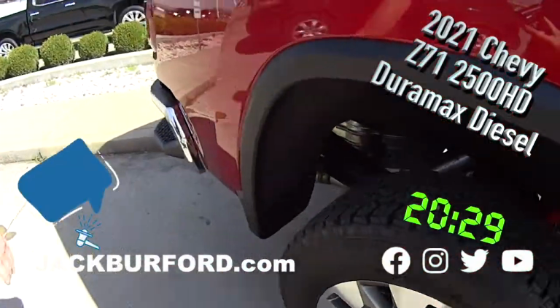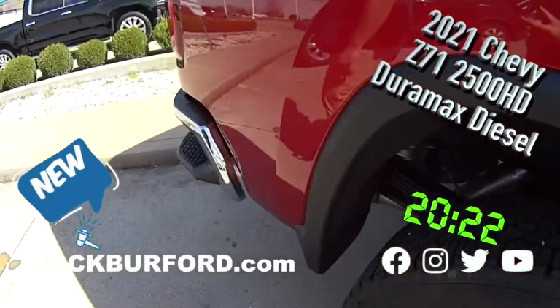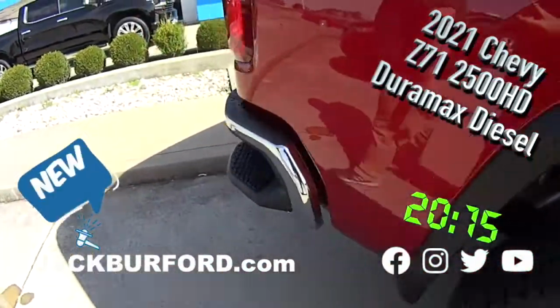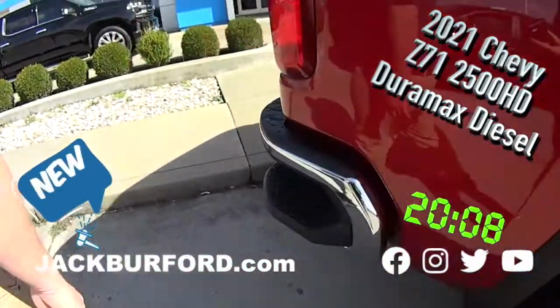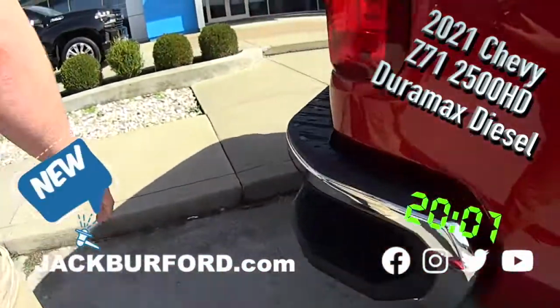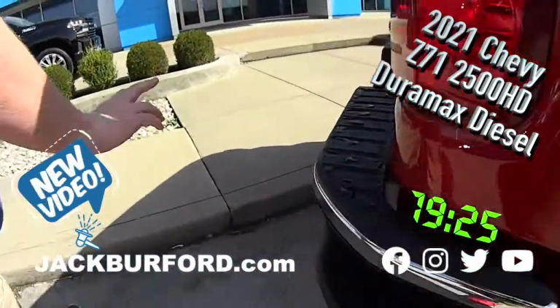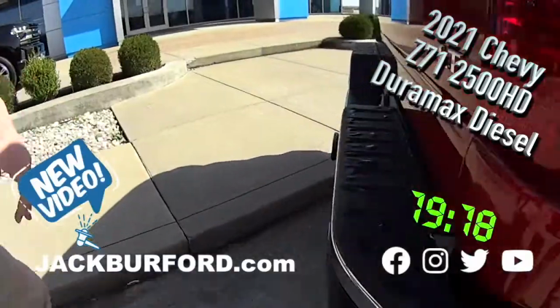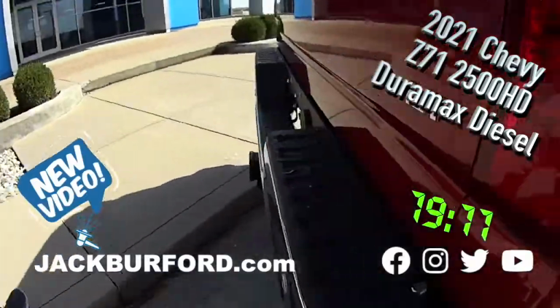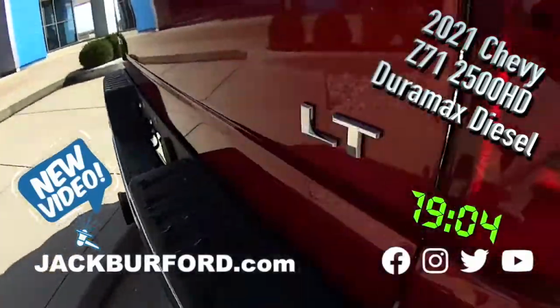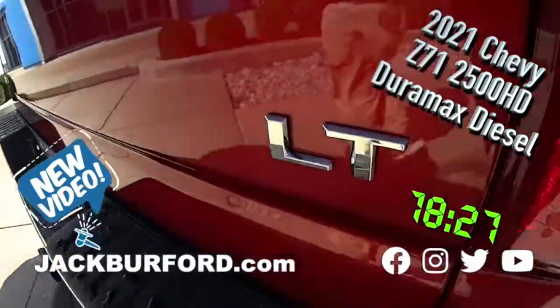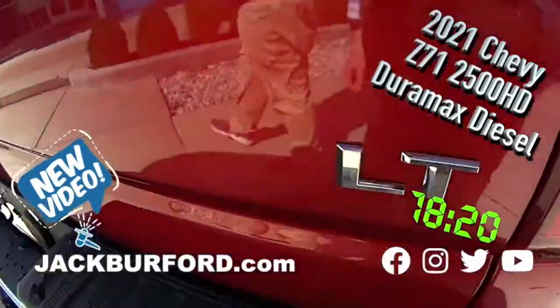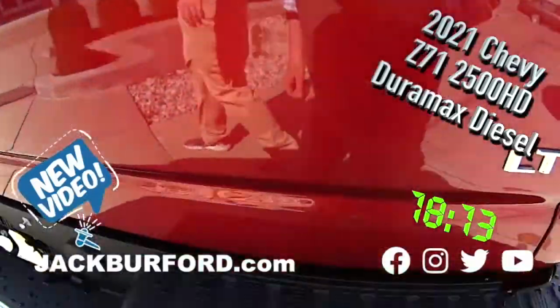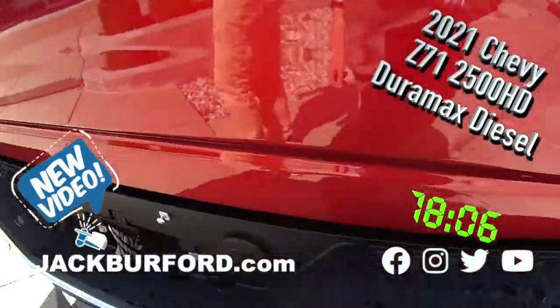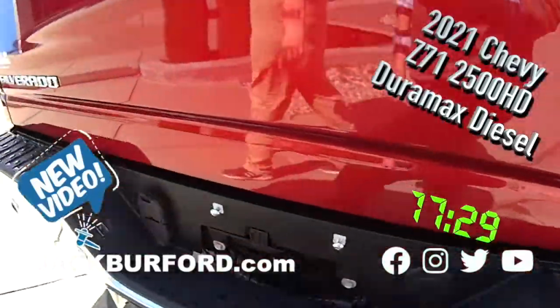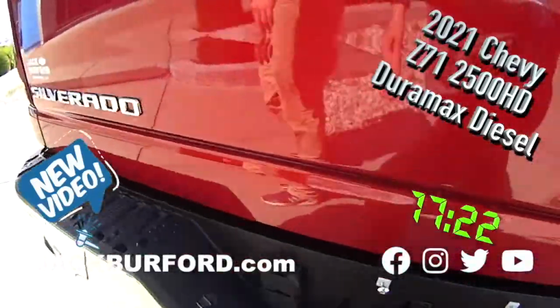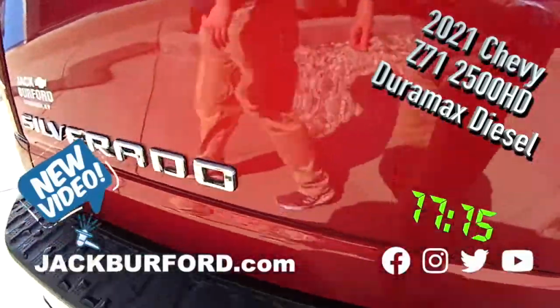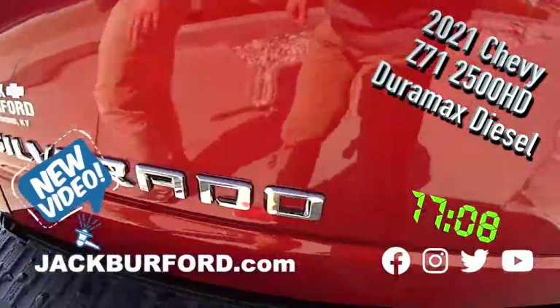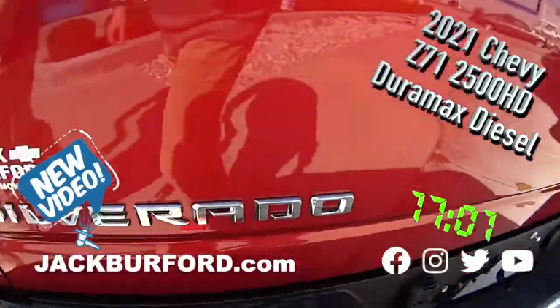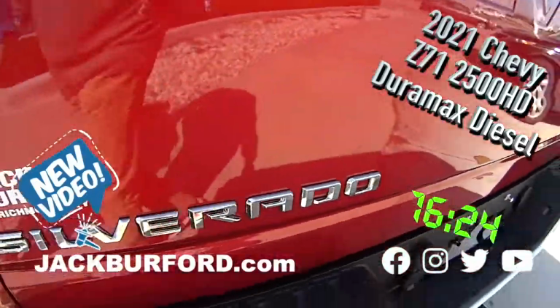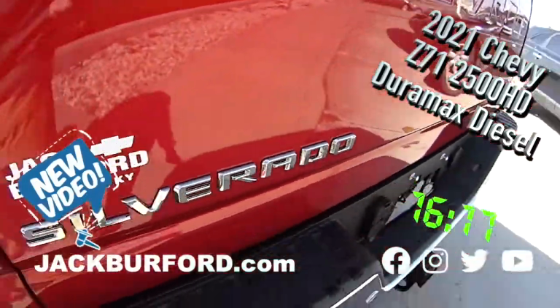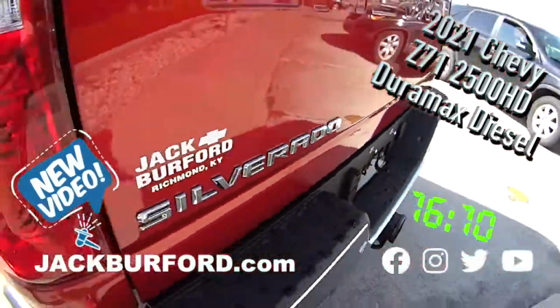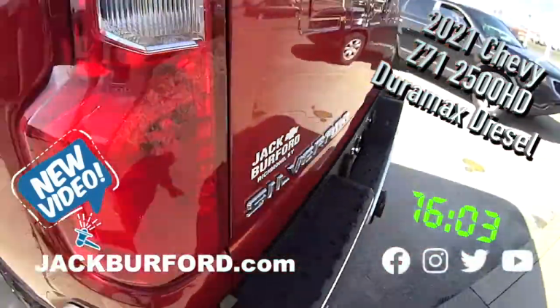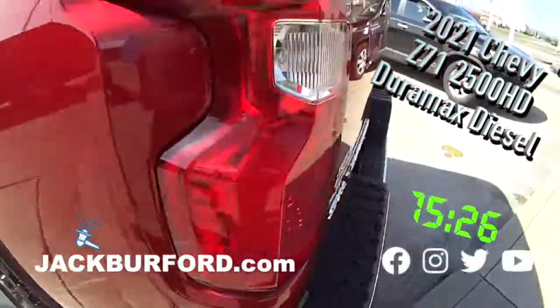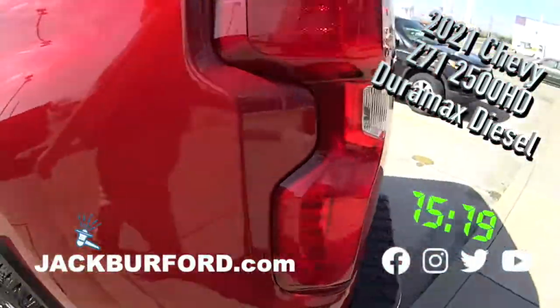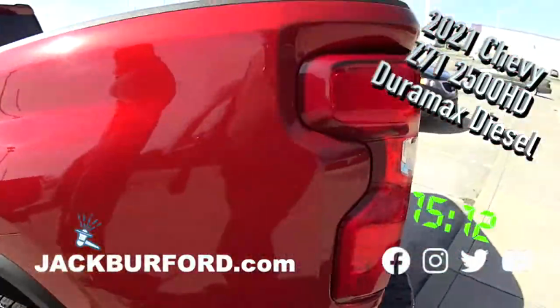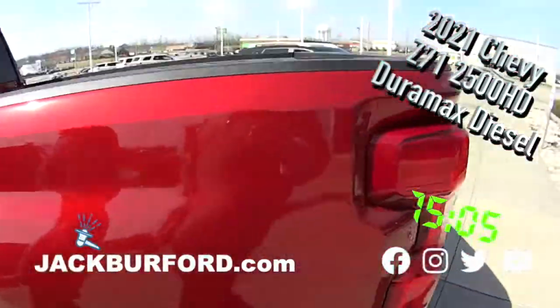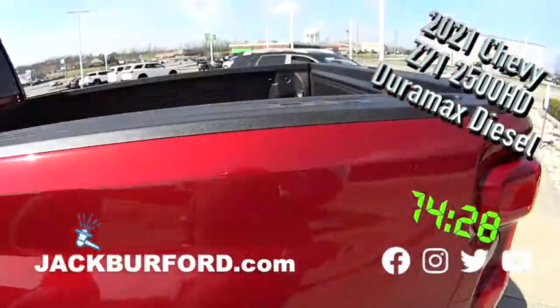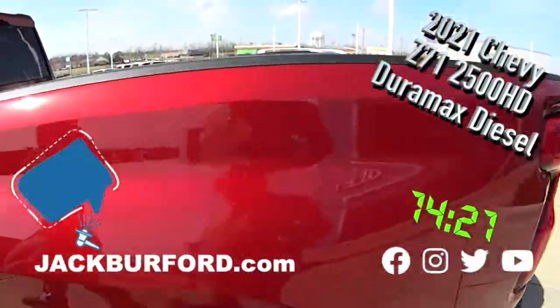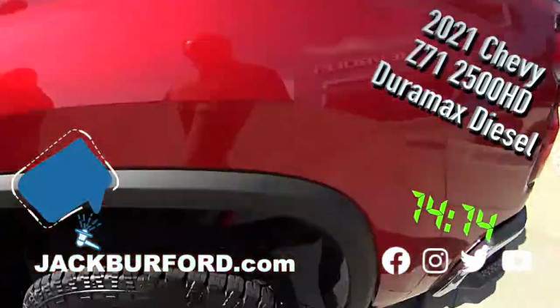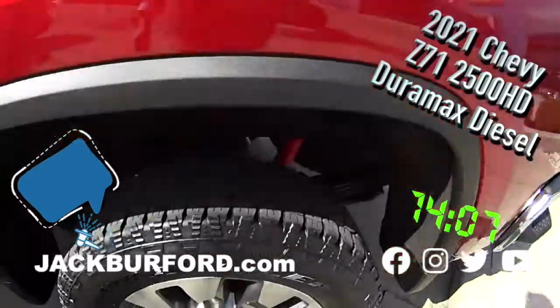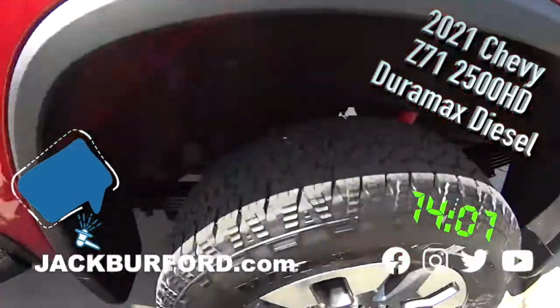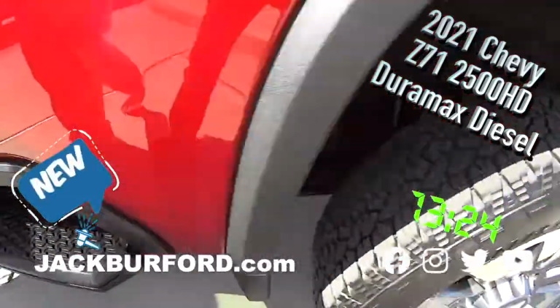Nice wheels. It's got backup sensors. This is LT — it's loaded up. And of course it's got my step side on it. Right there.